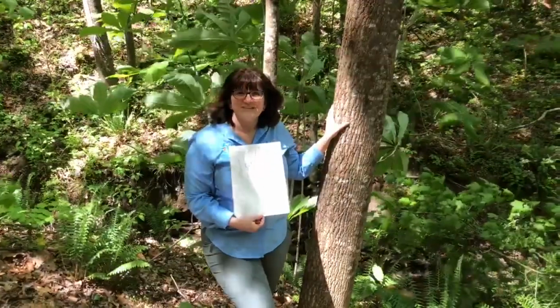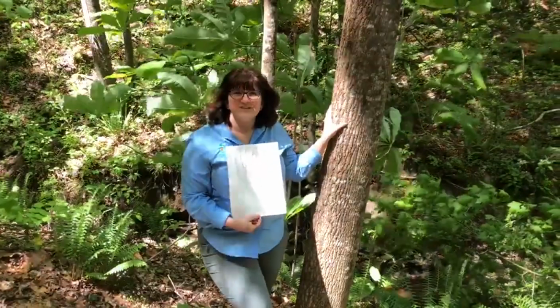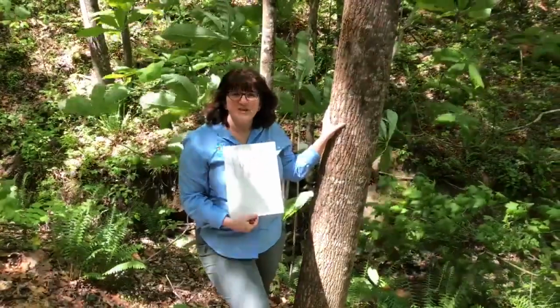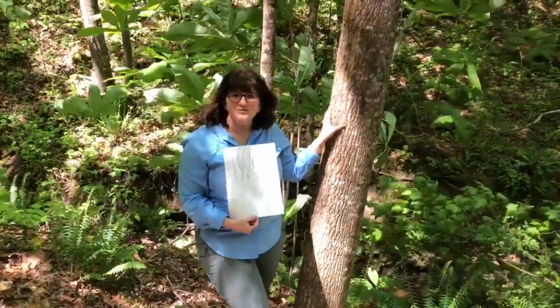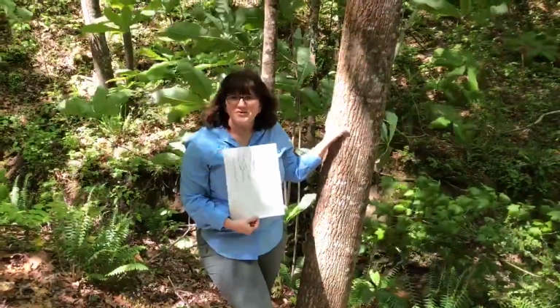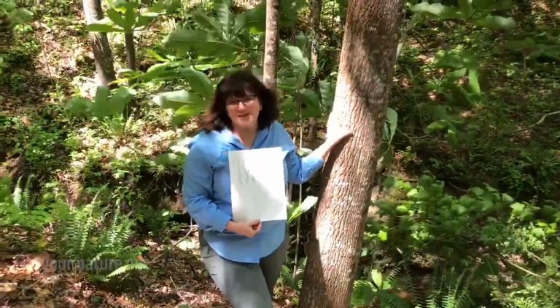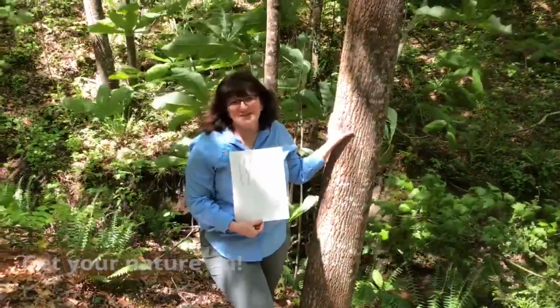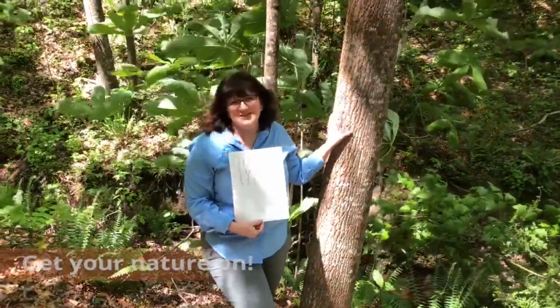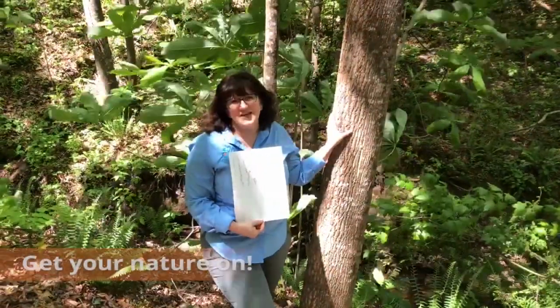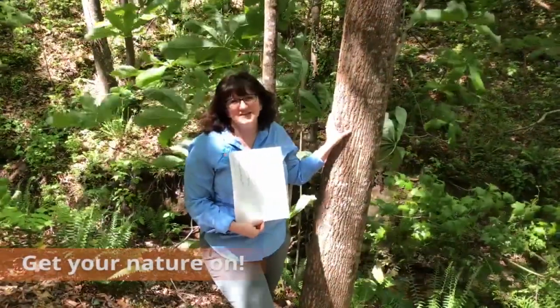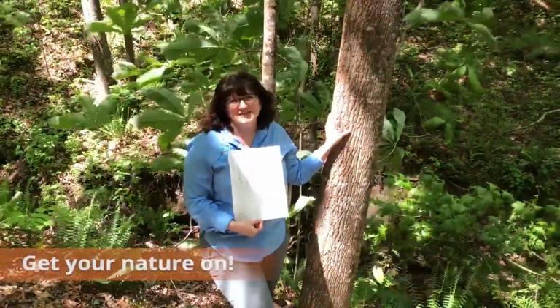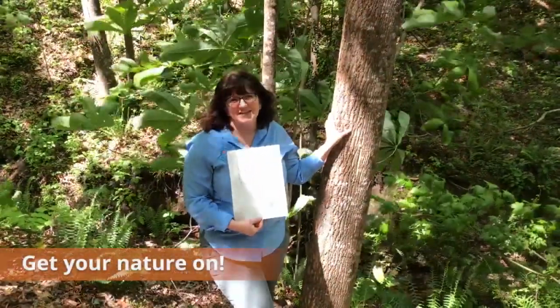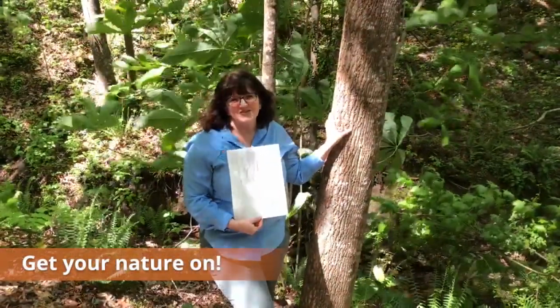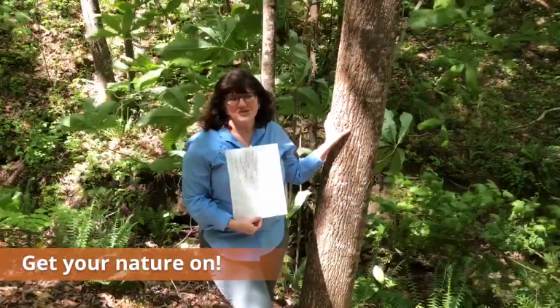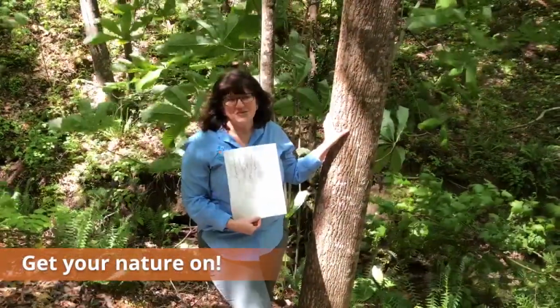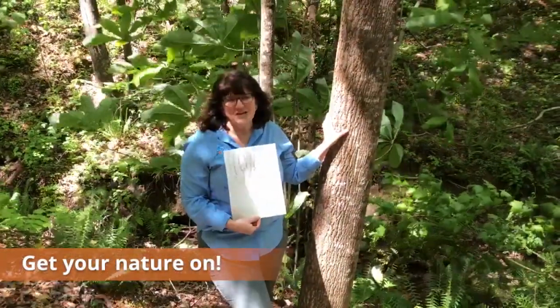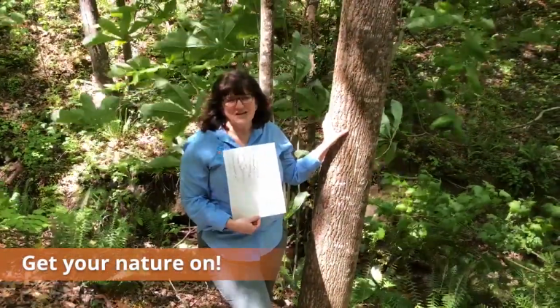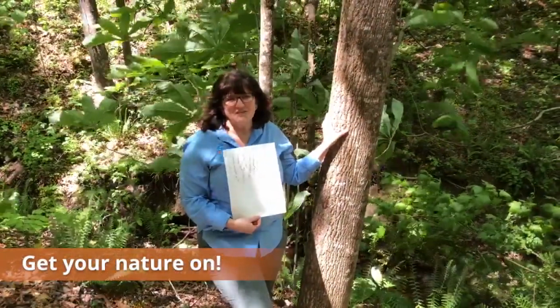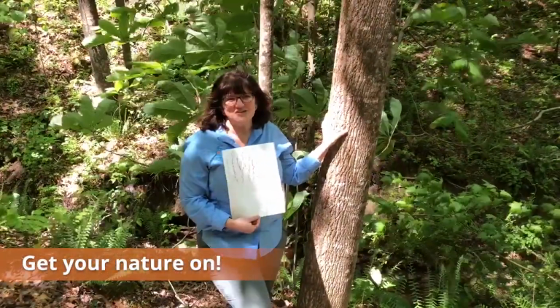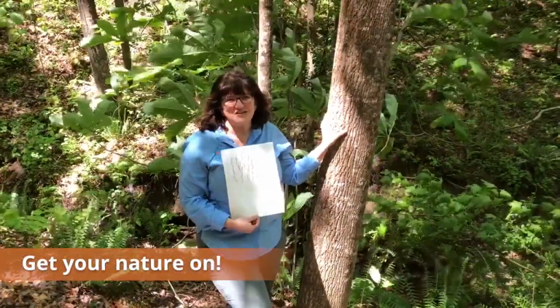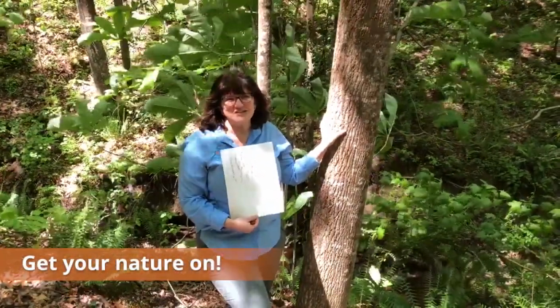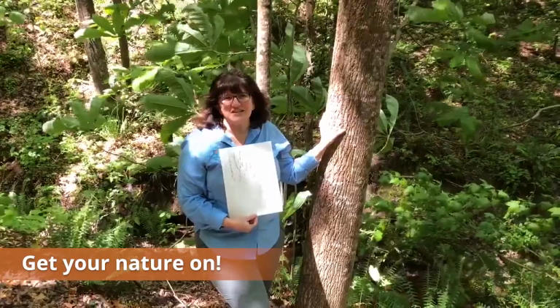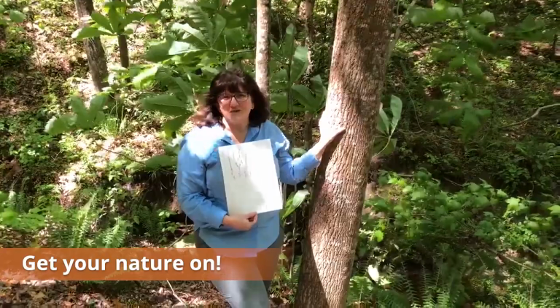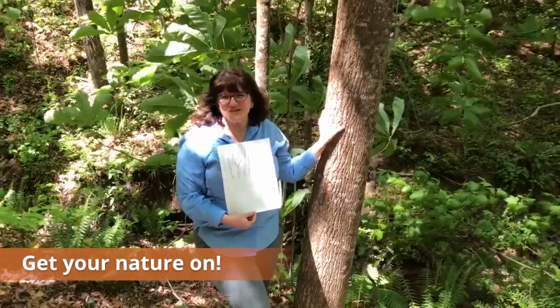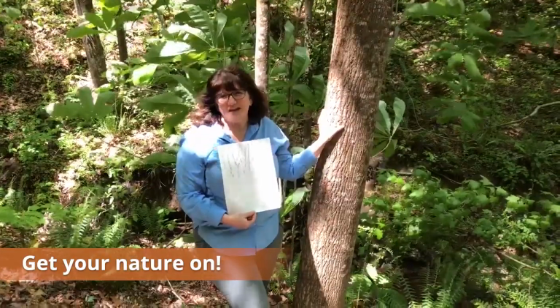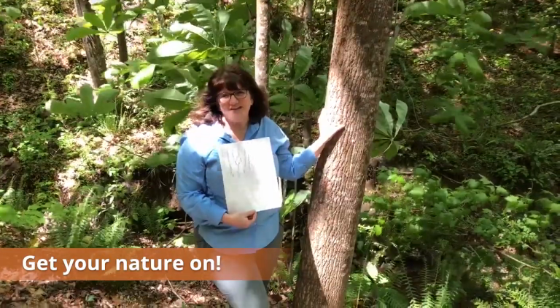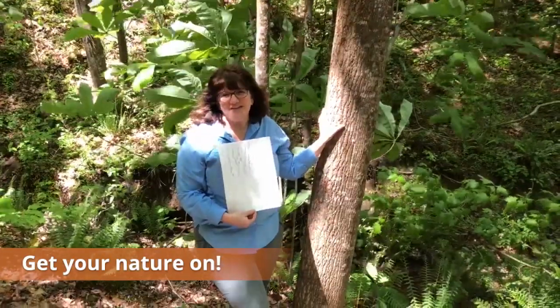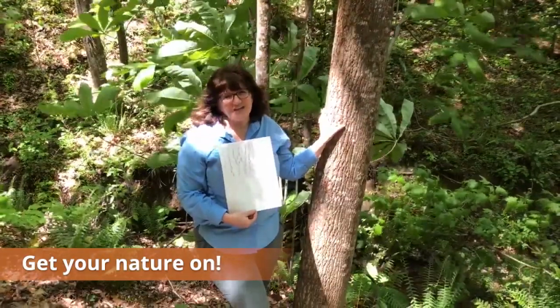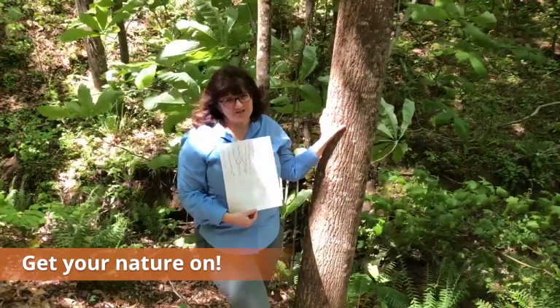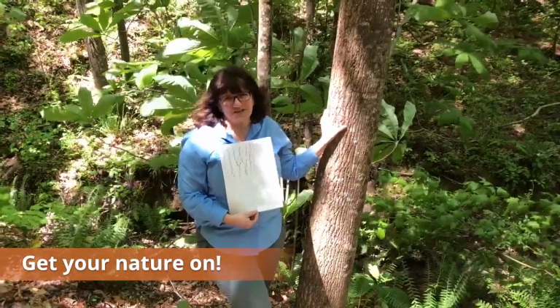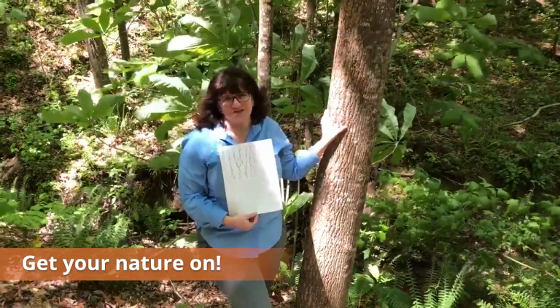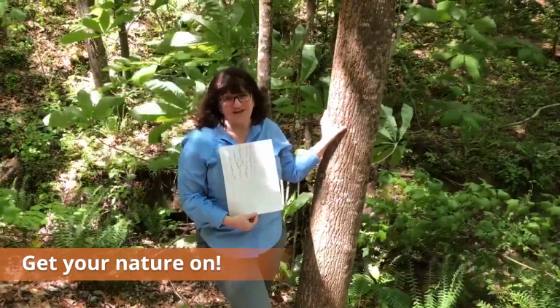So thank you for joining us today. It gives you a little bit of a chance to get outside and get your nature on.